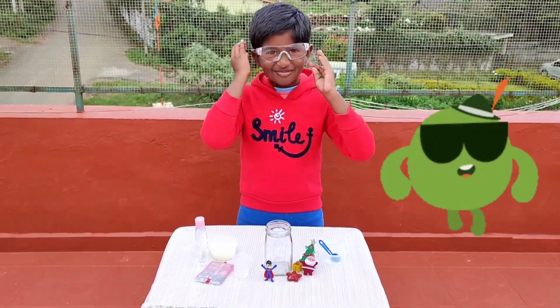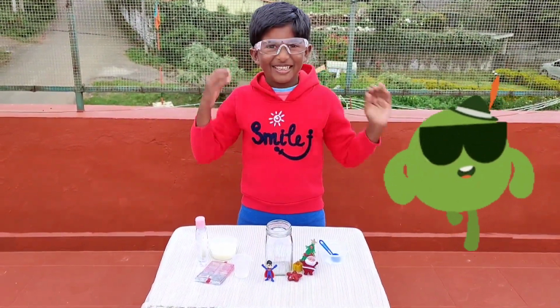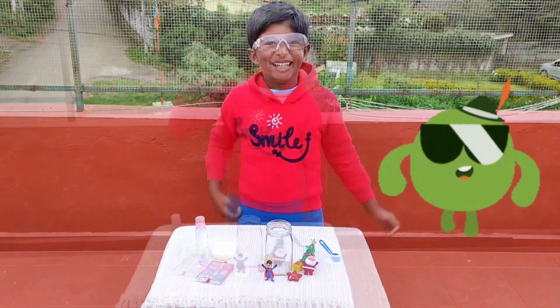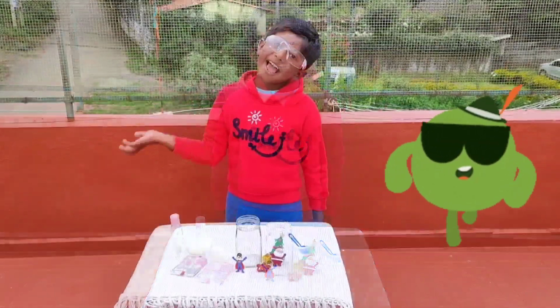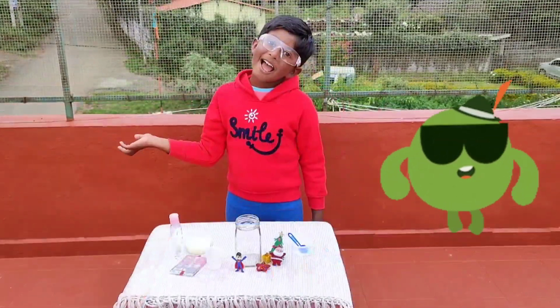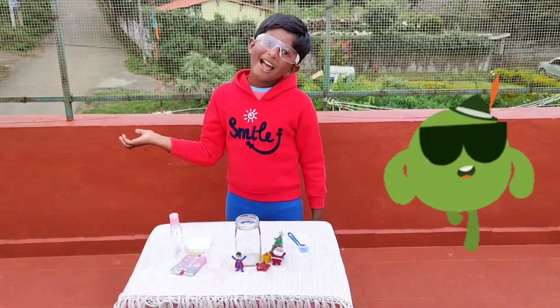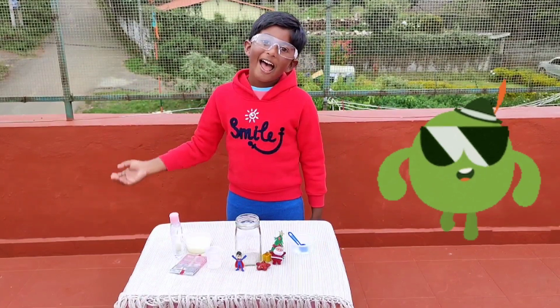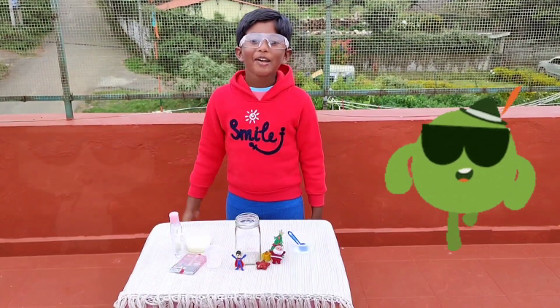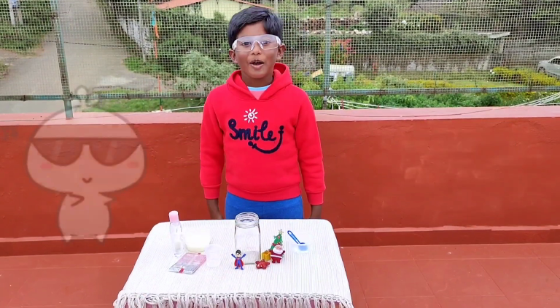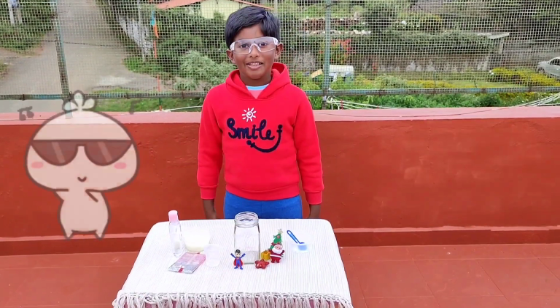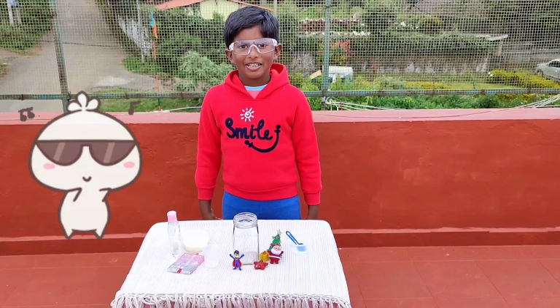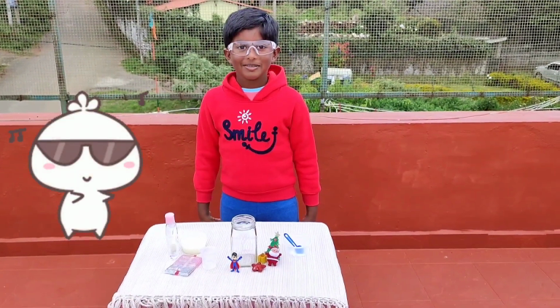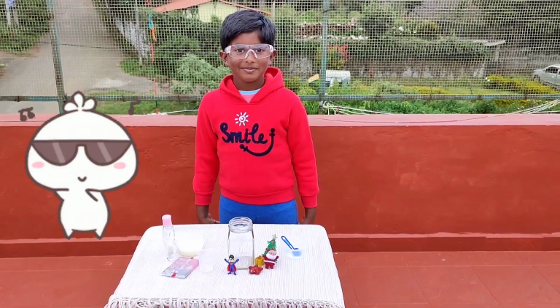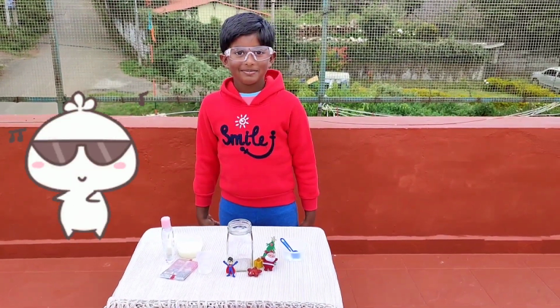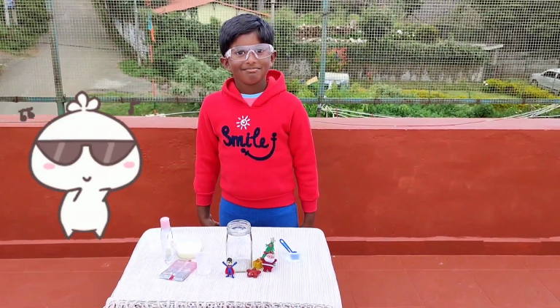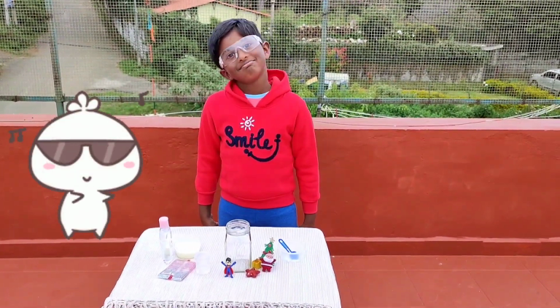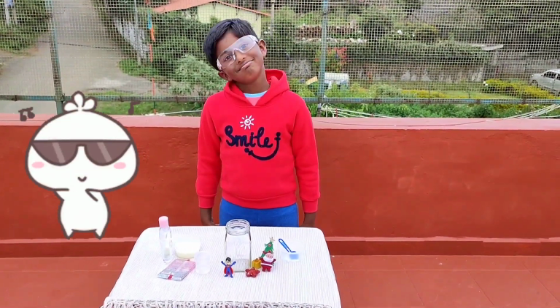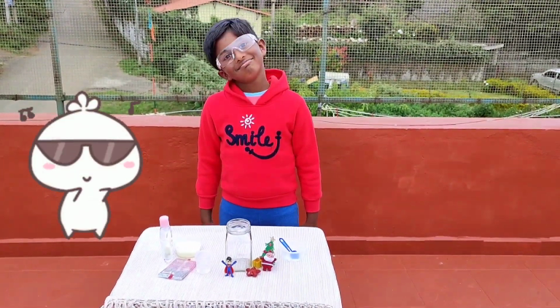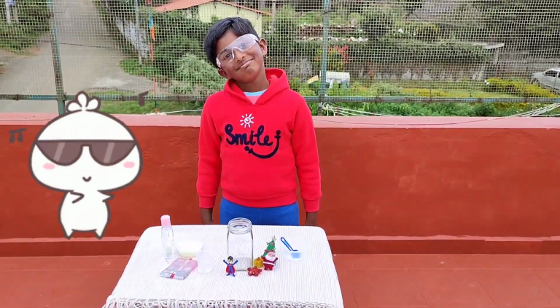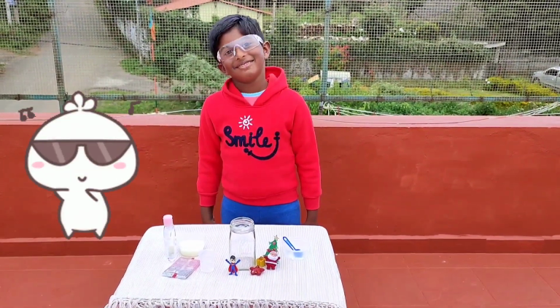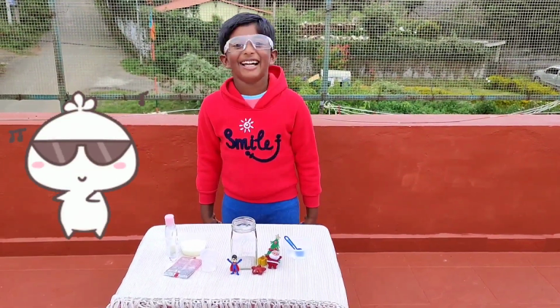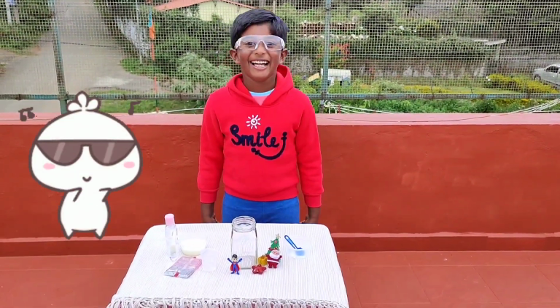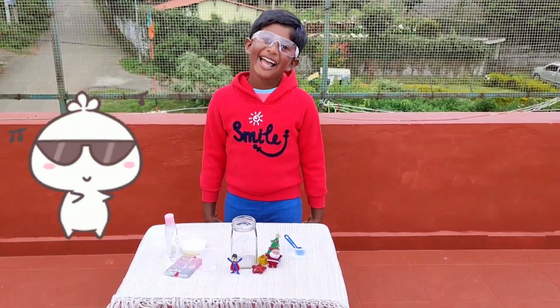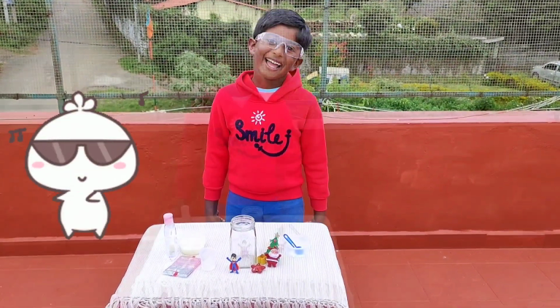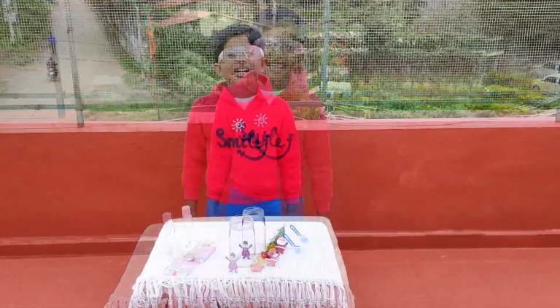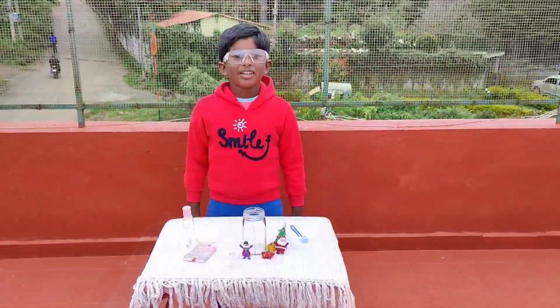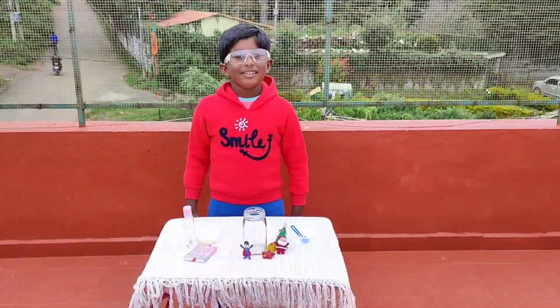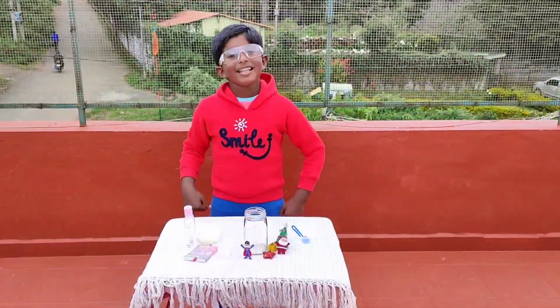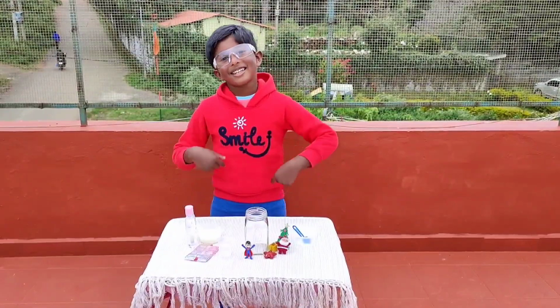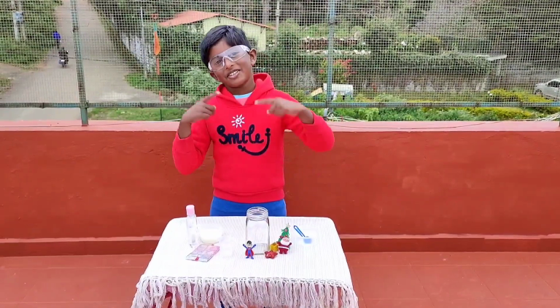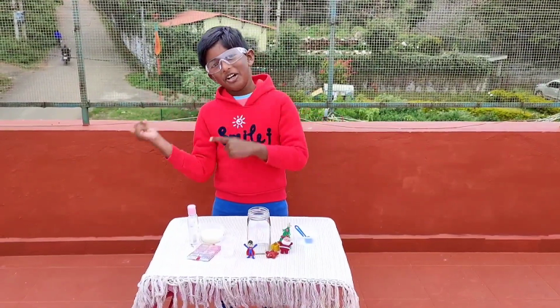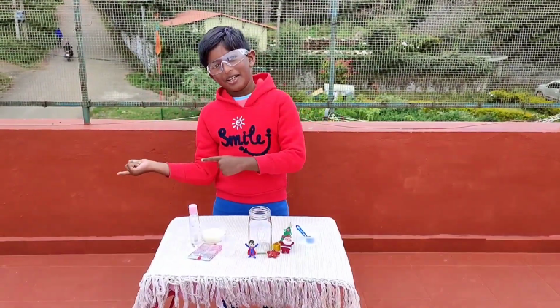Ta-da, how do I look? Okay, let's get going.